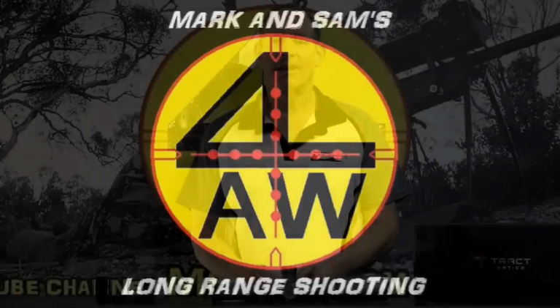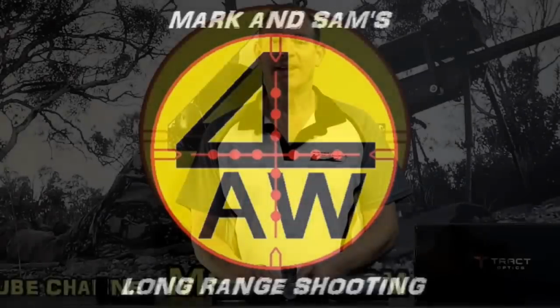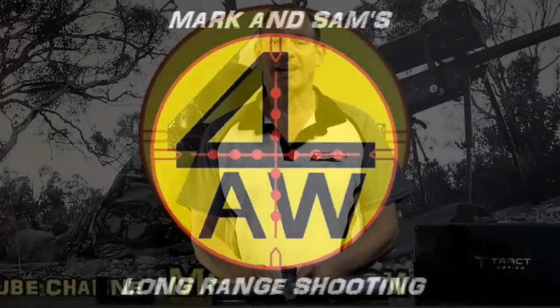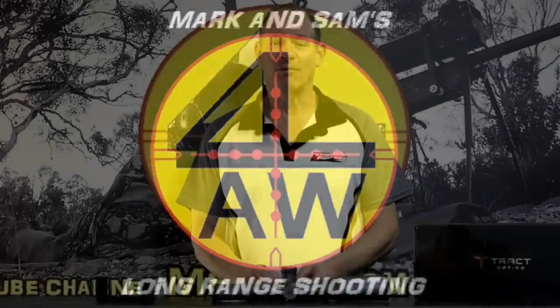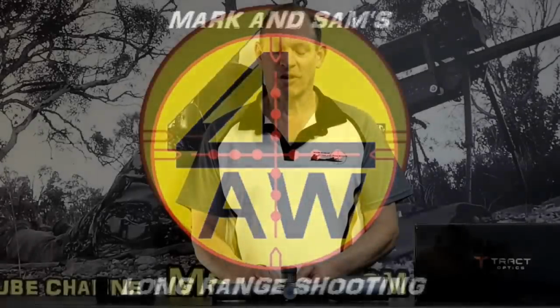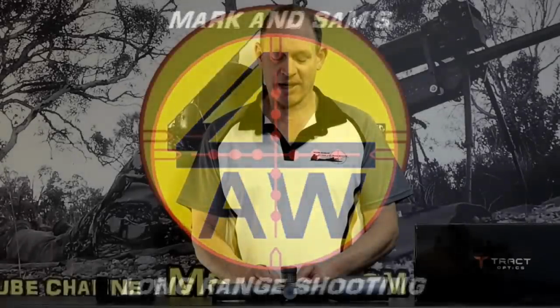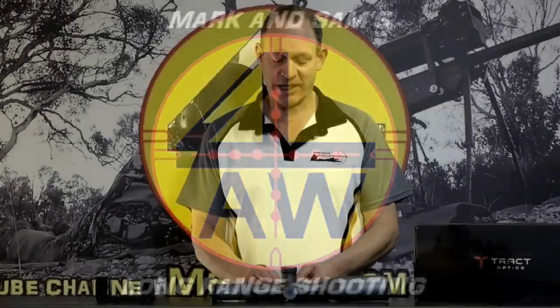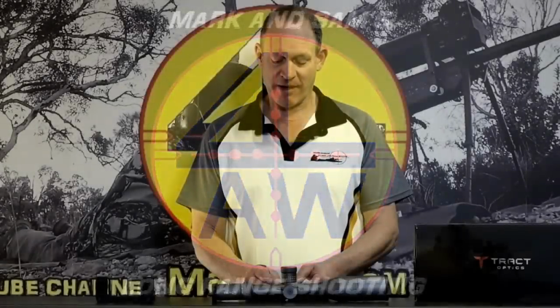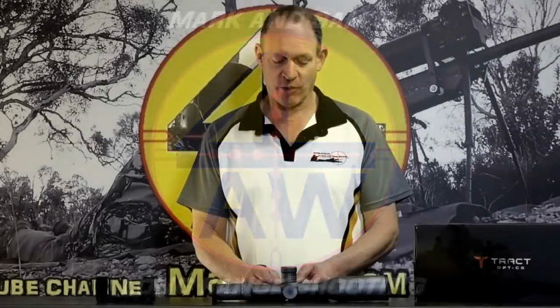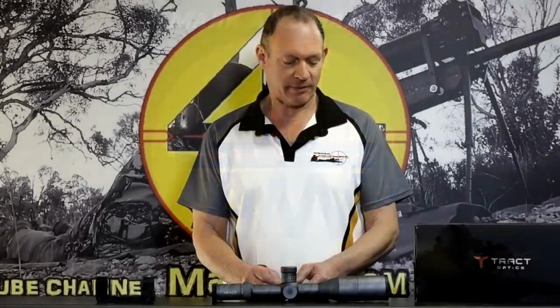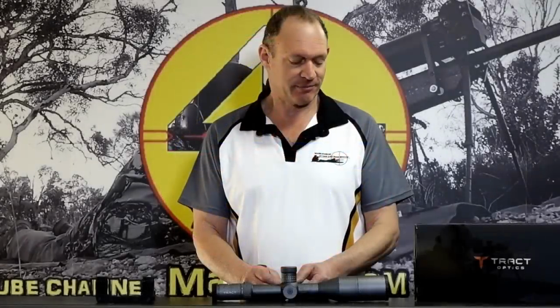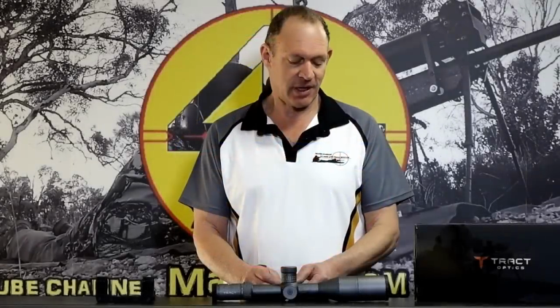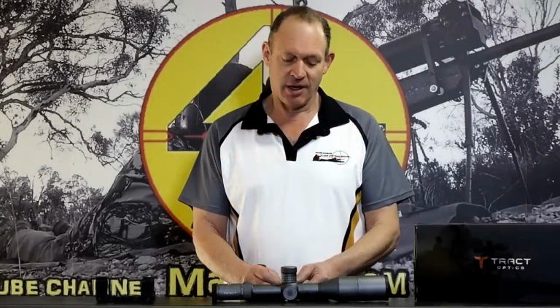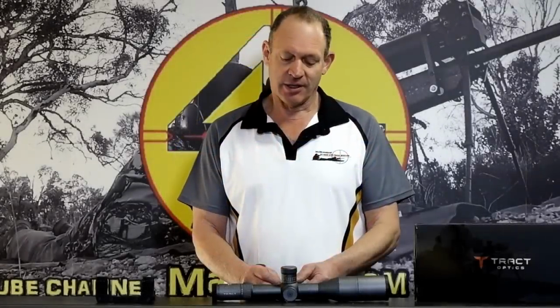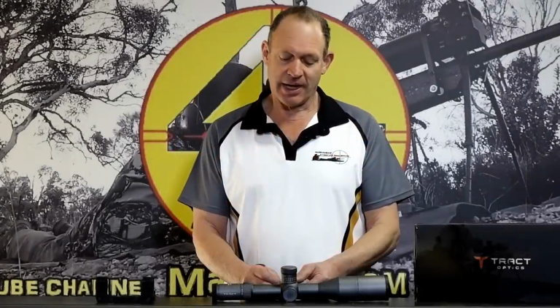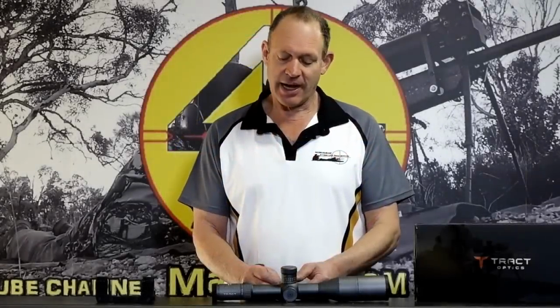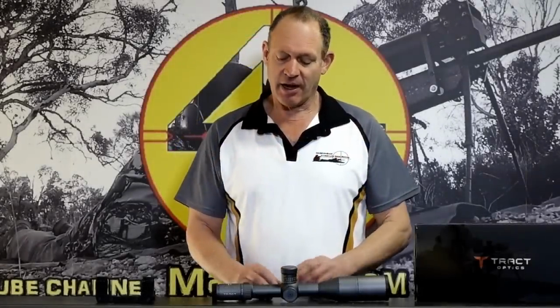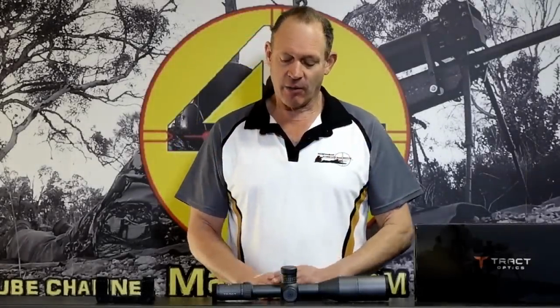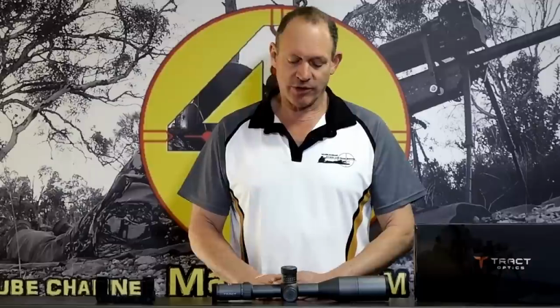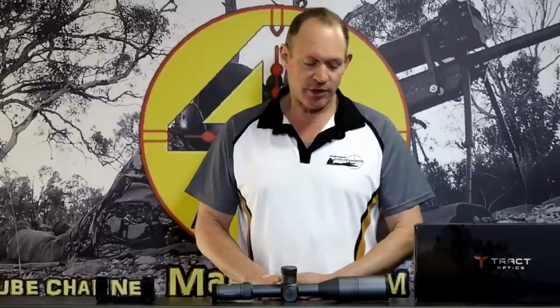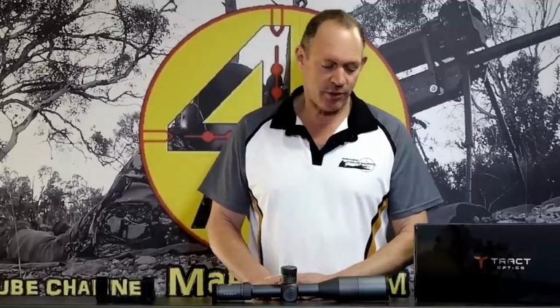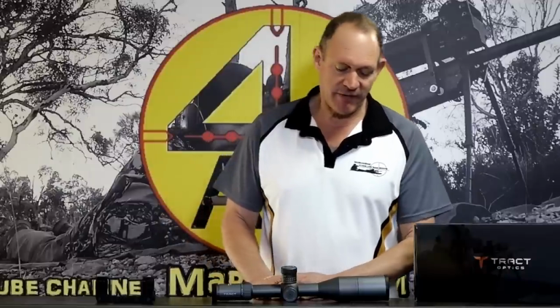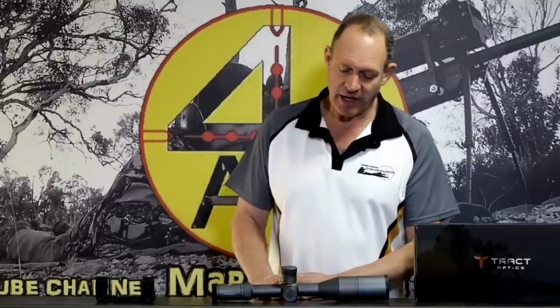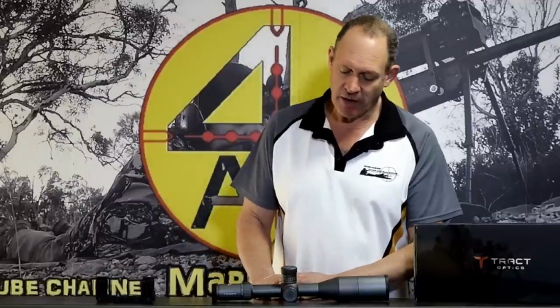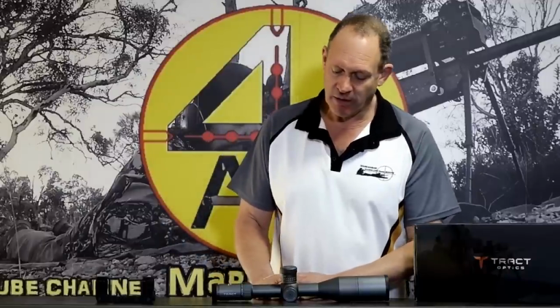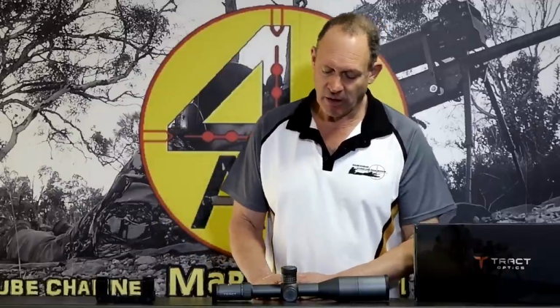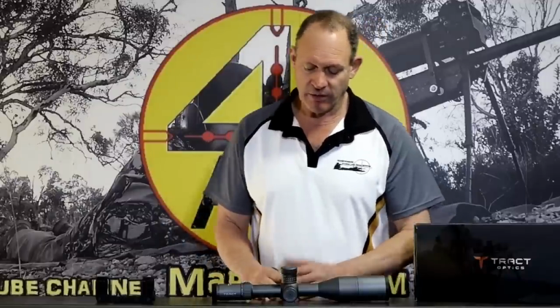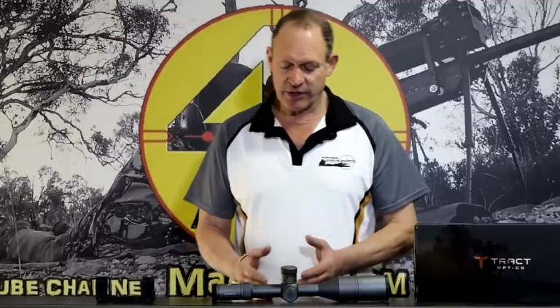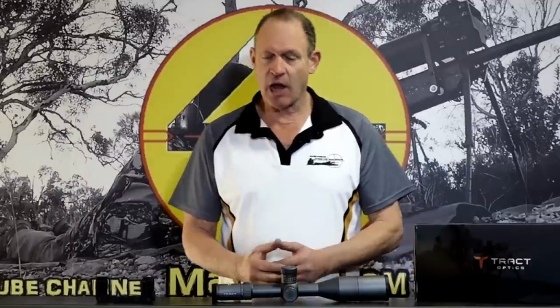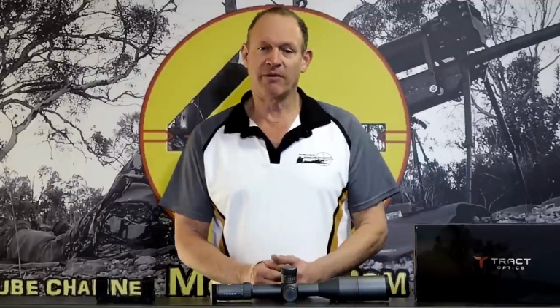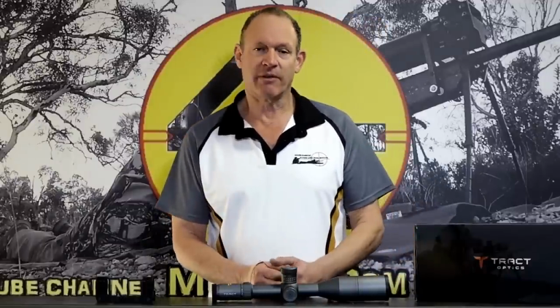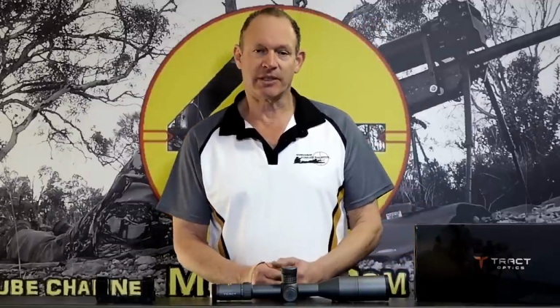G'day and welcome to Mark and Sam After Work. Today I want to do a video on this scope in front of us.